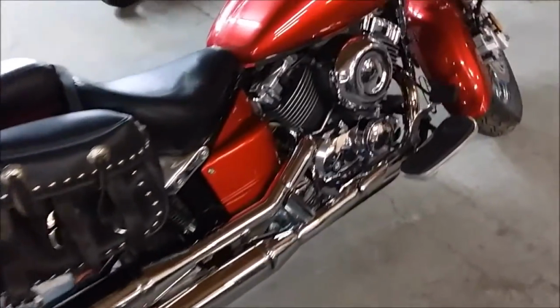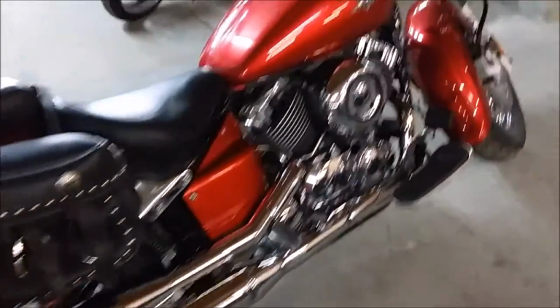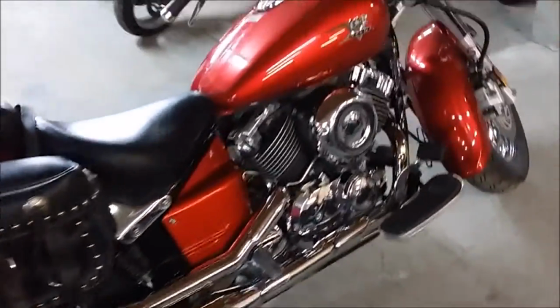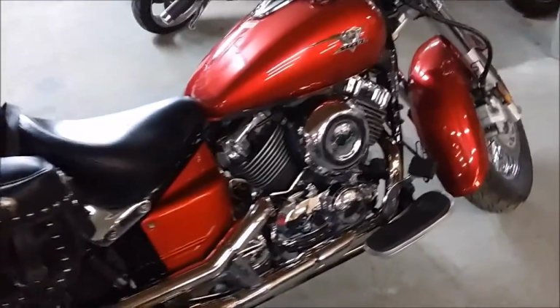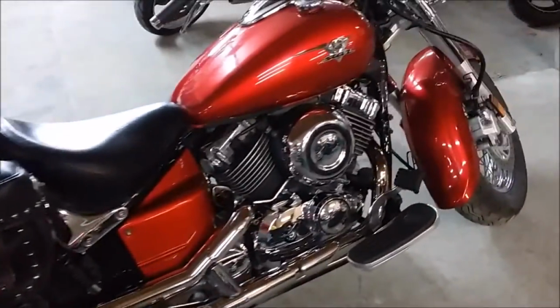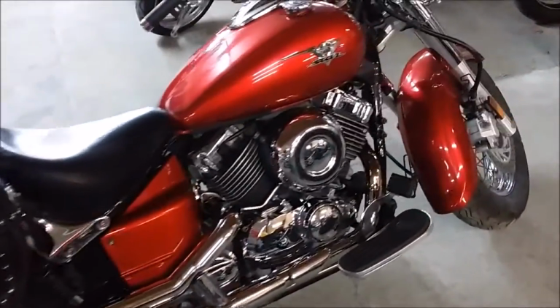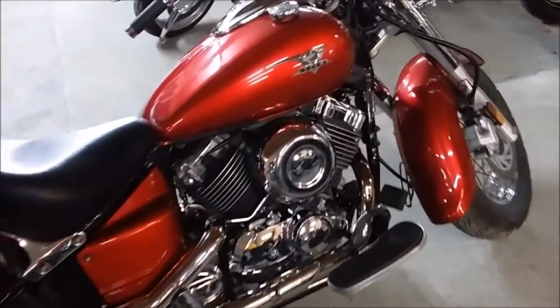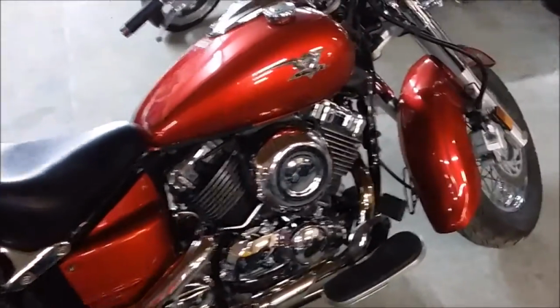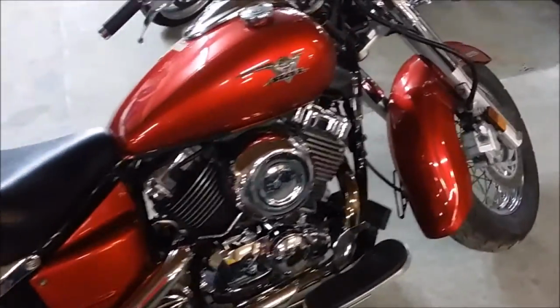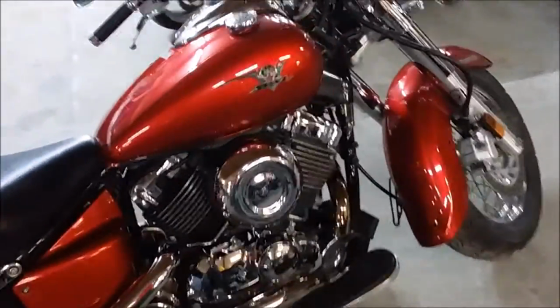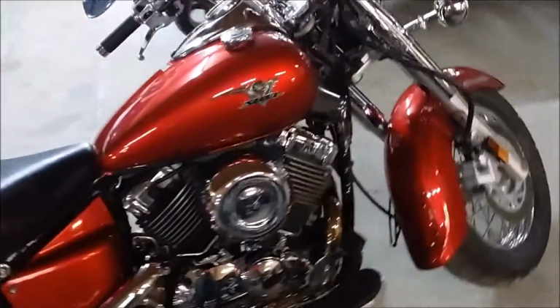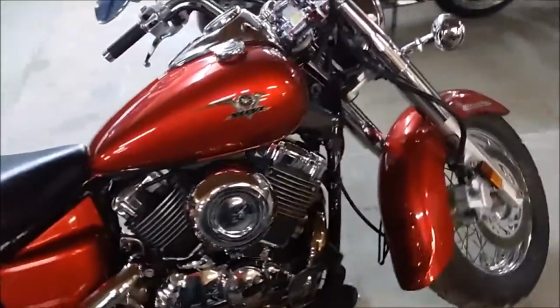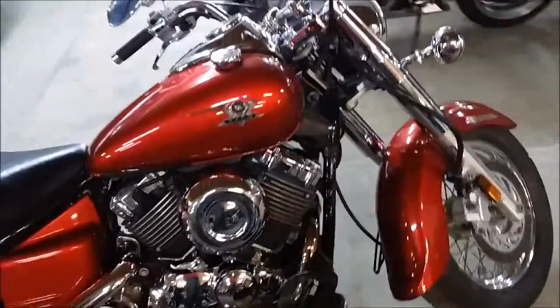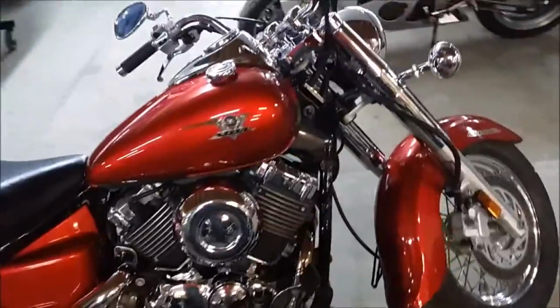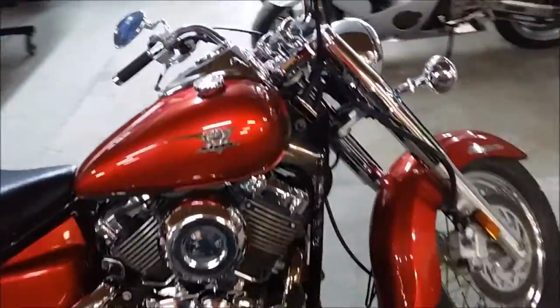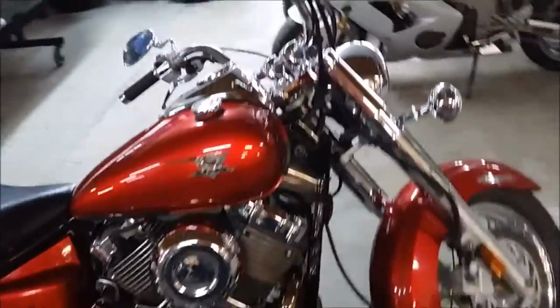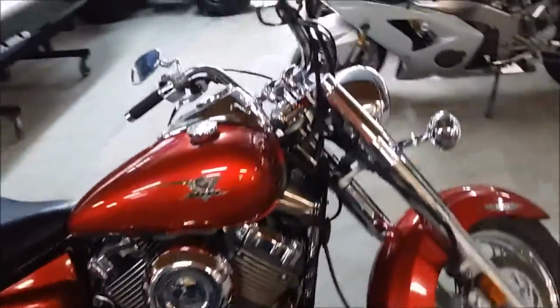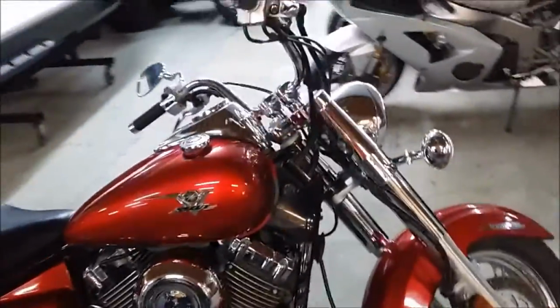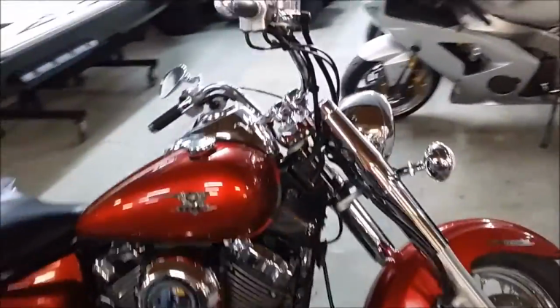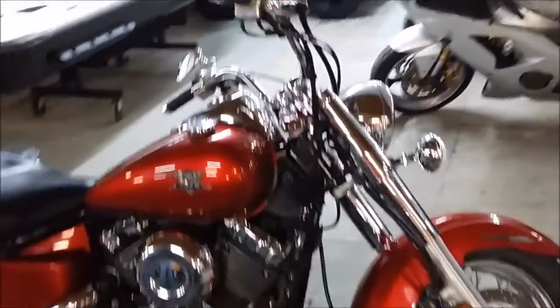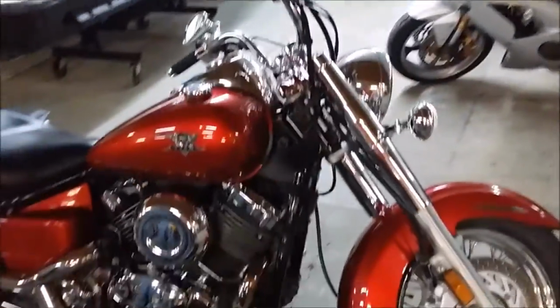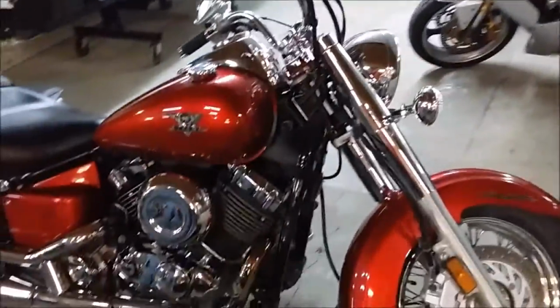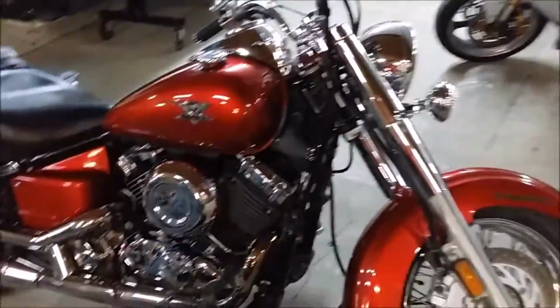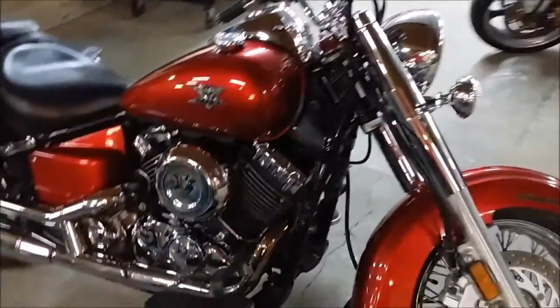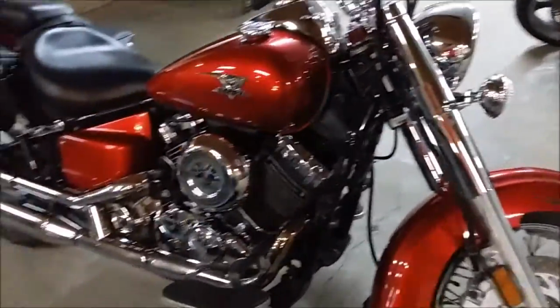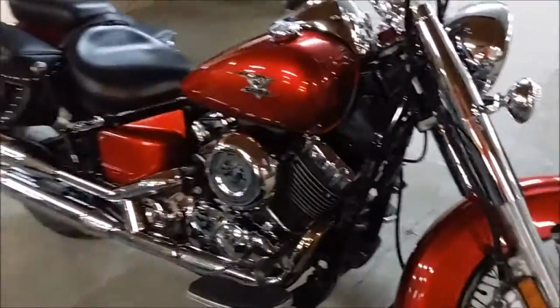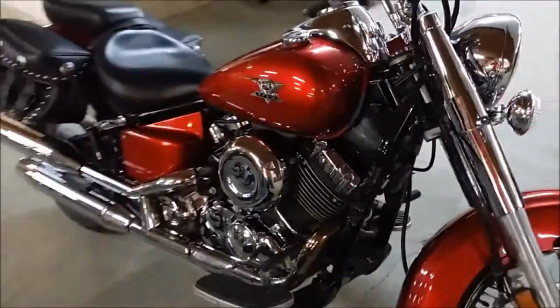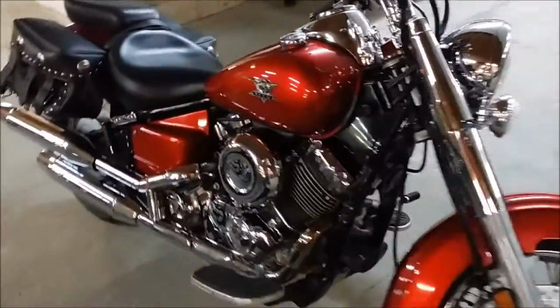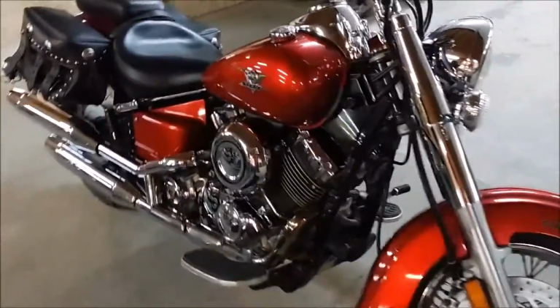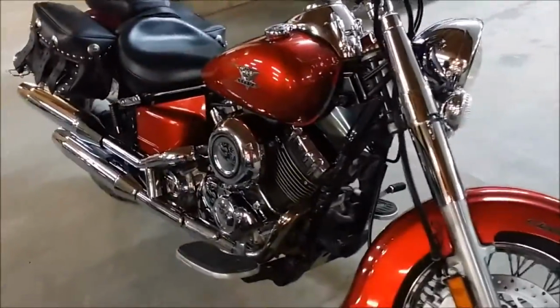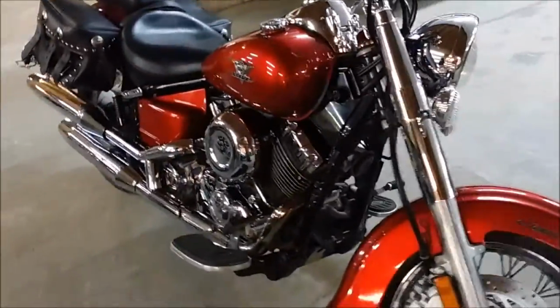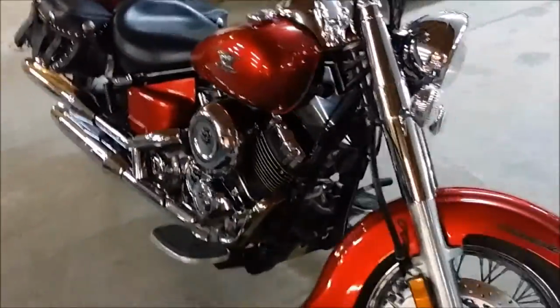It's just been serviced at an authorized Yamaha dealership. This bike has been inspected, certified, and includes a 6-month warranty.